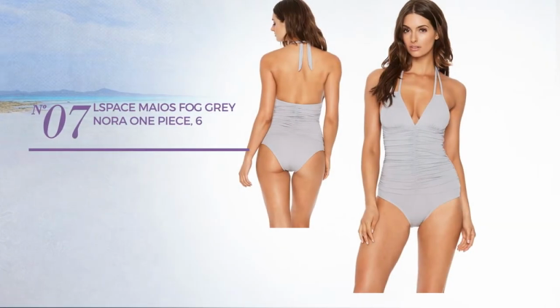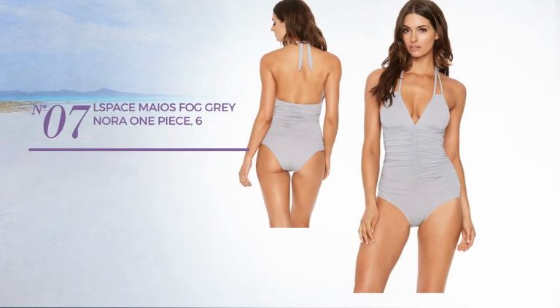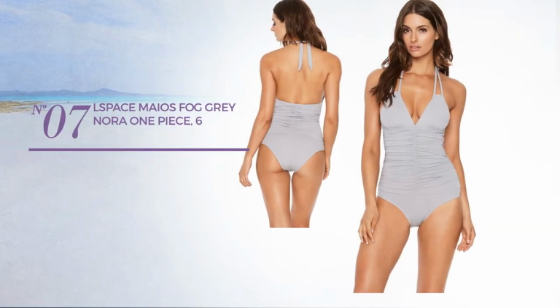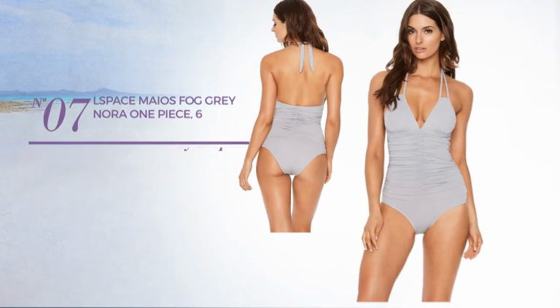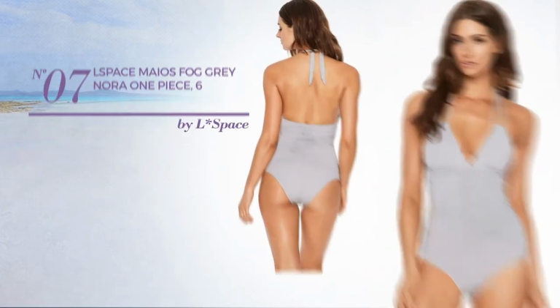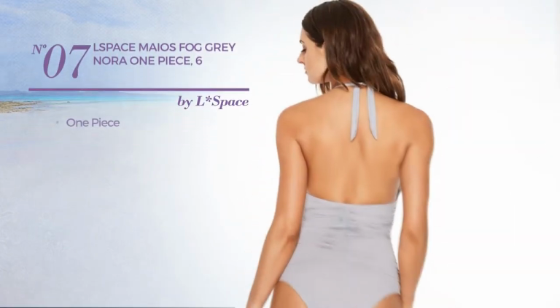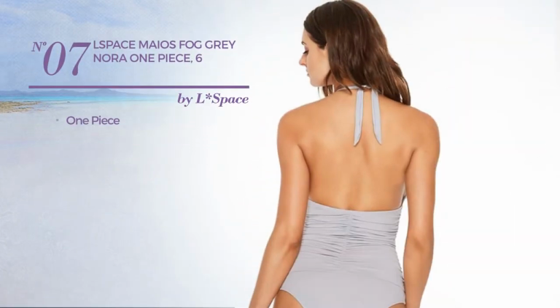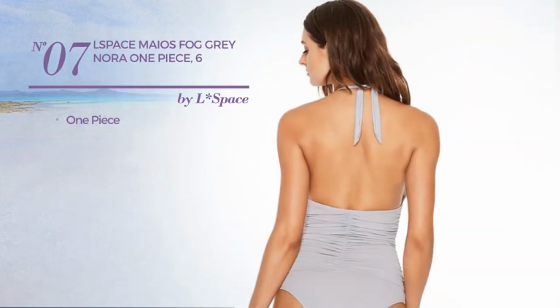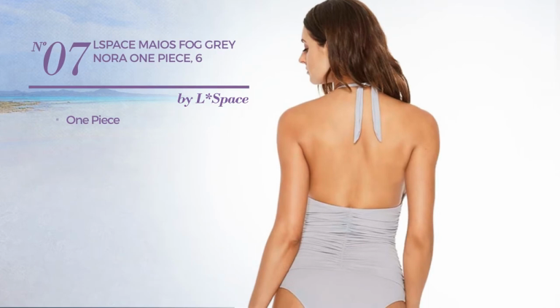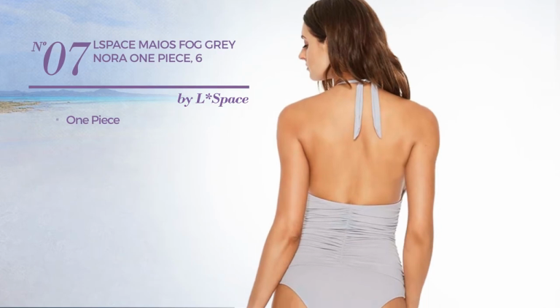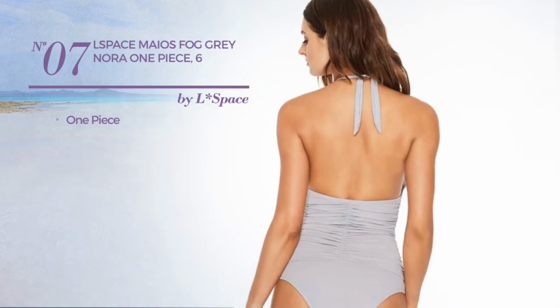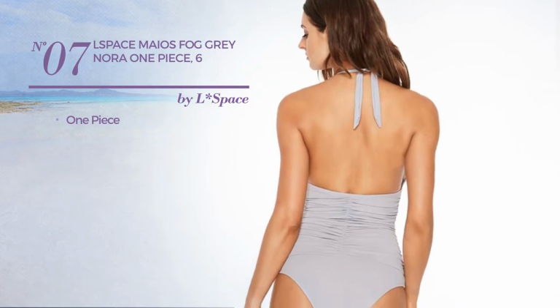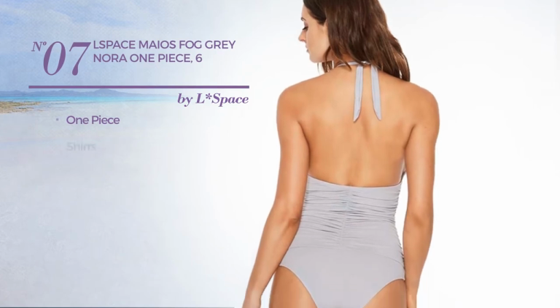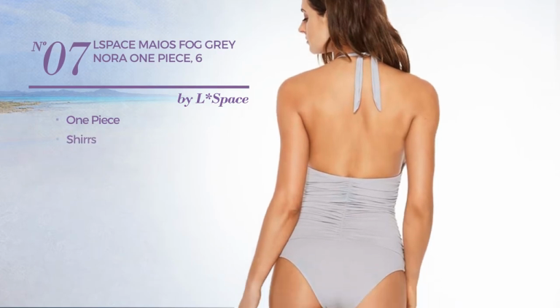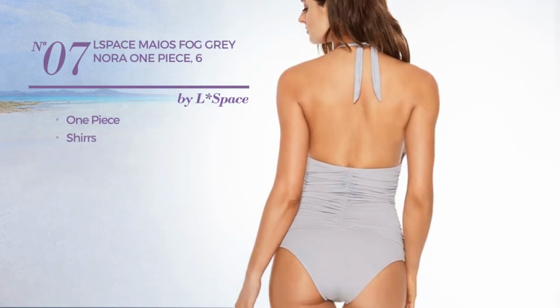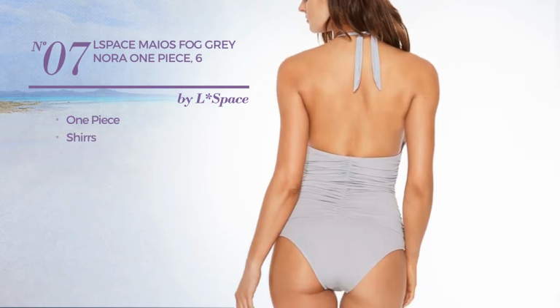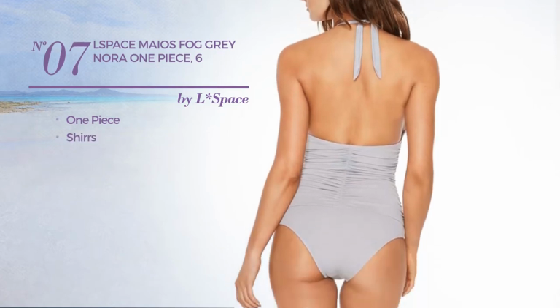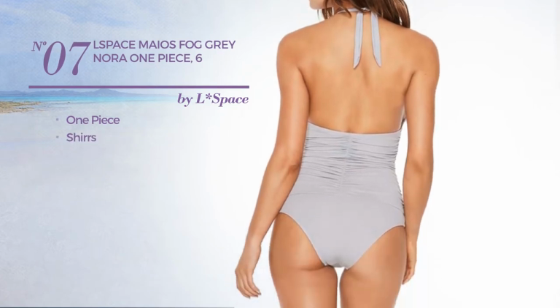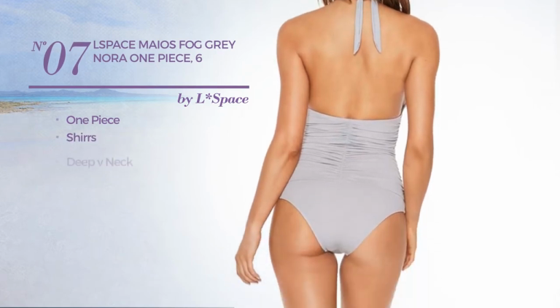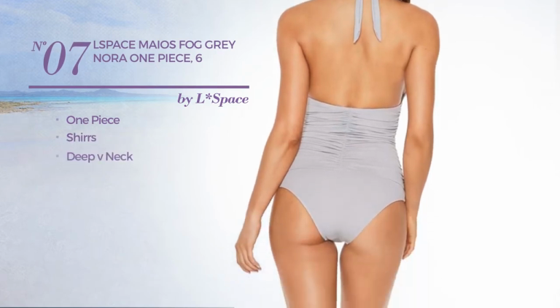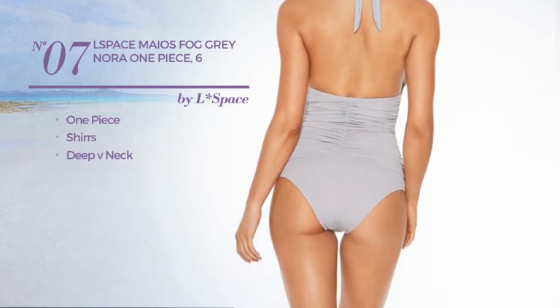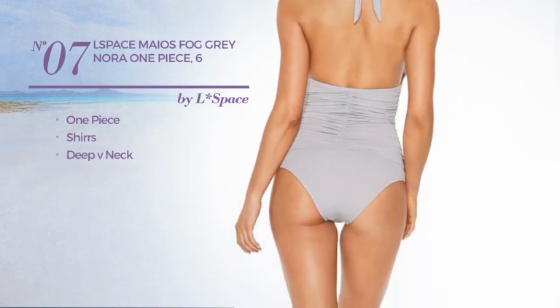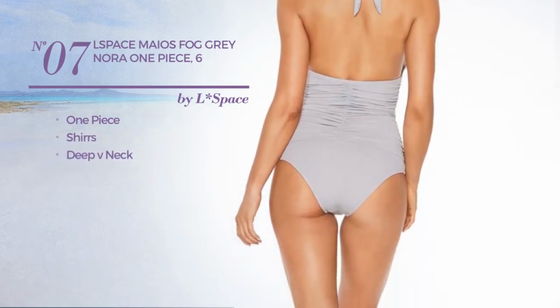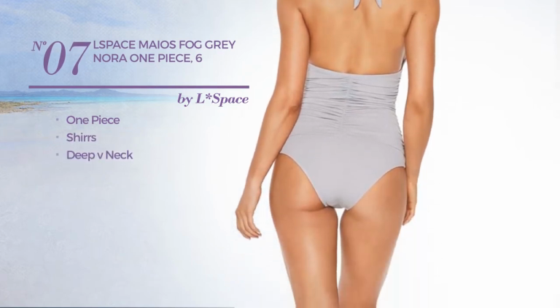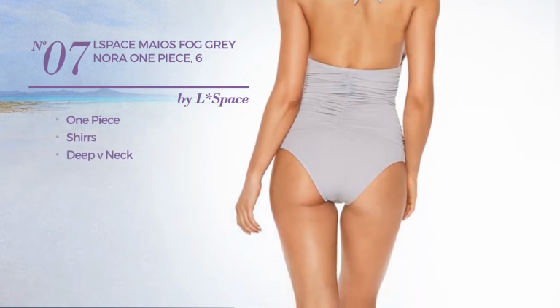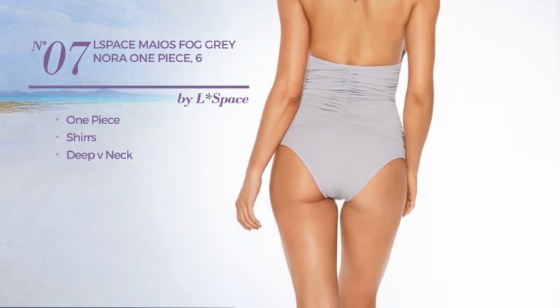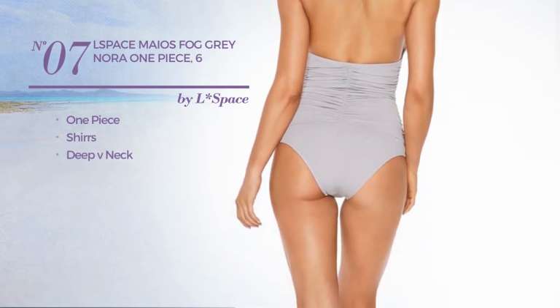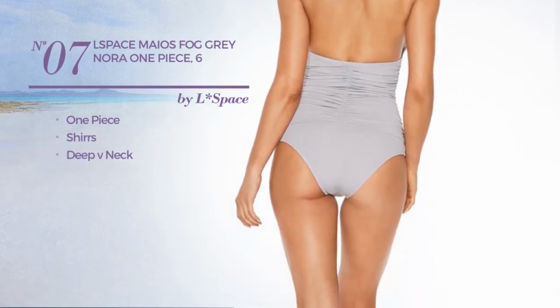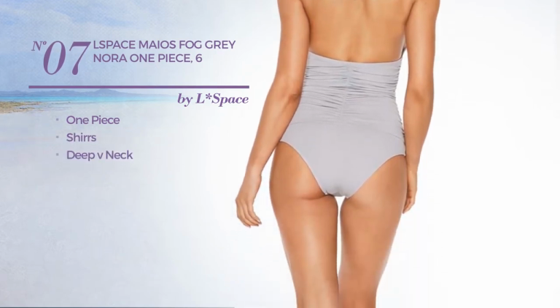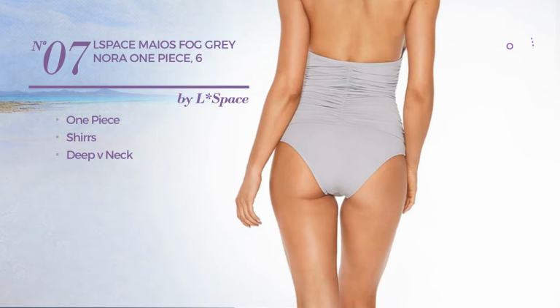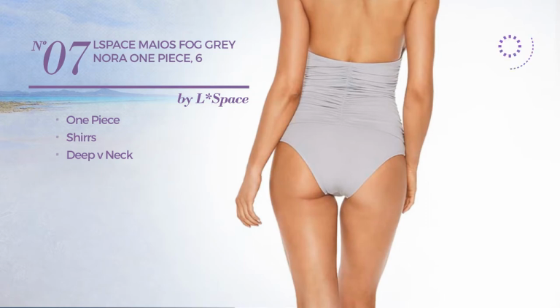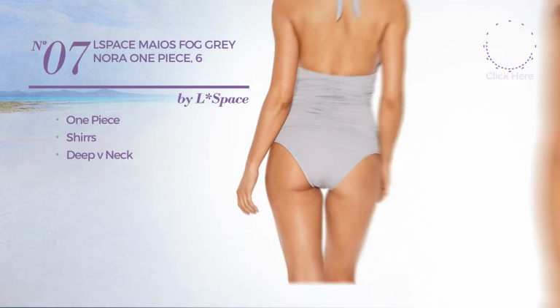Number 7. A One-Piece Garment, styled with shirts, with a deep V-neck. Available uniquely in gray color.